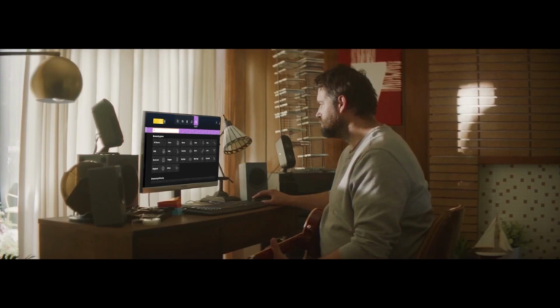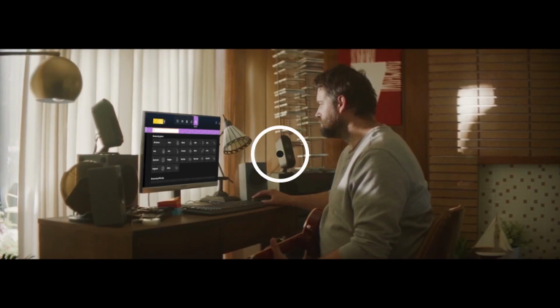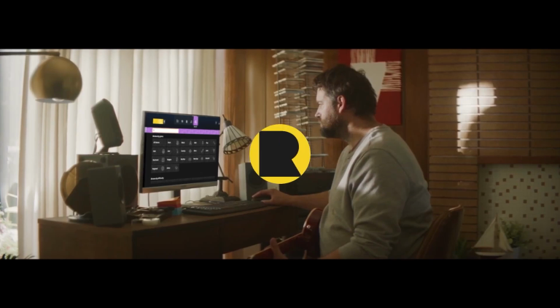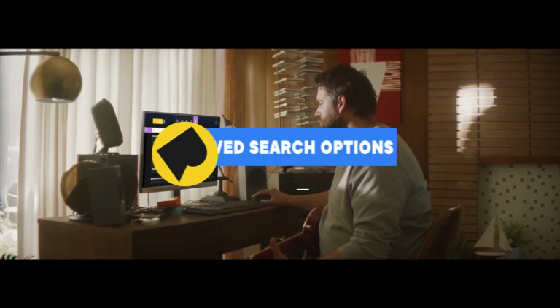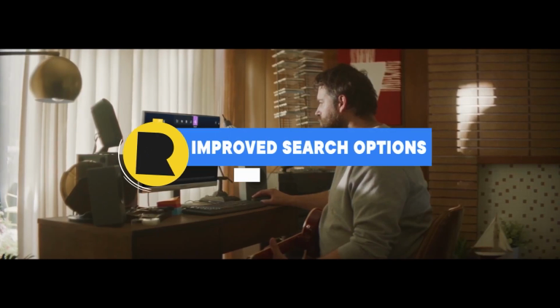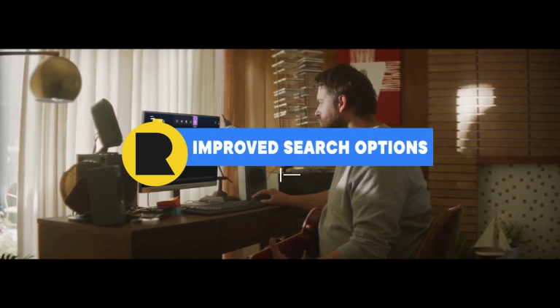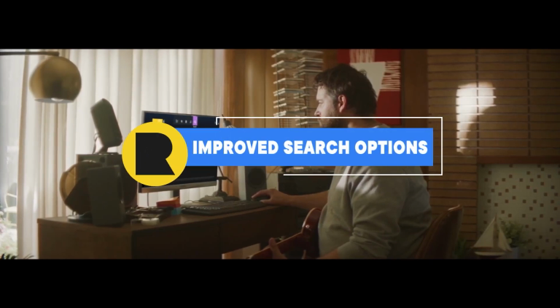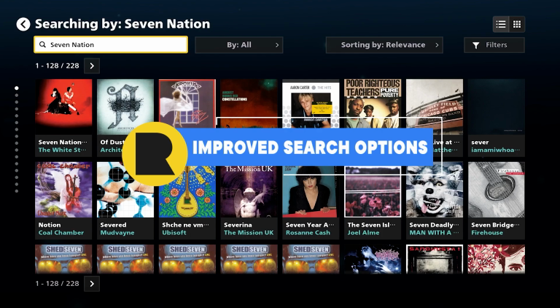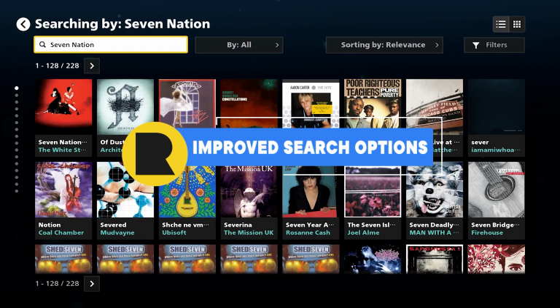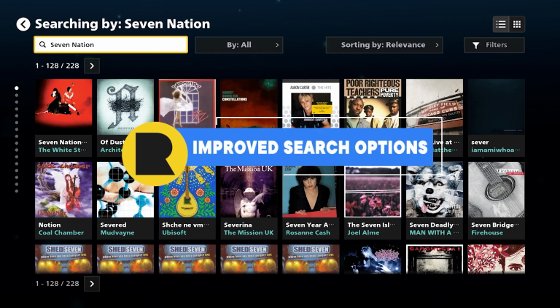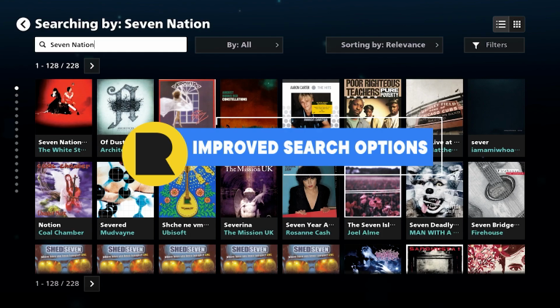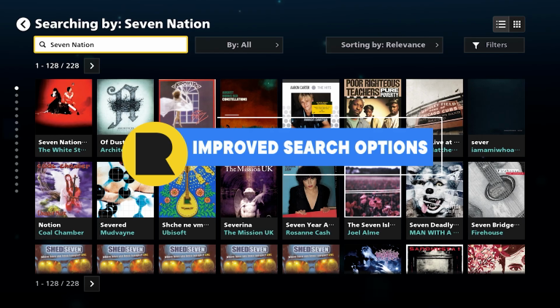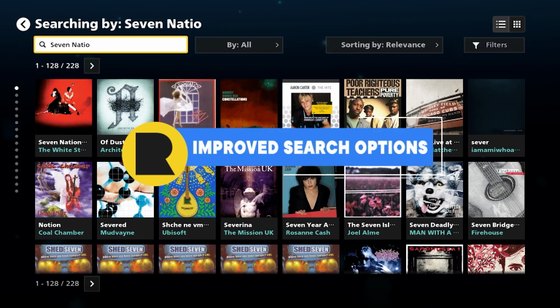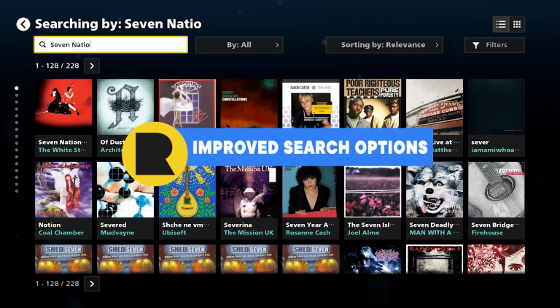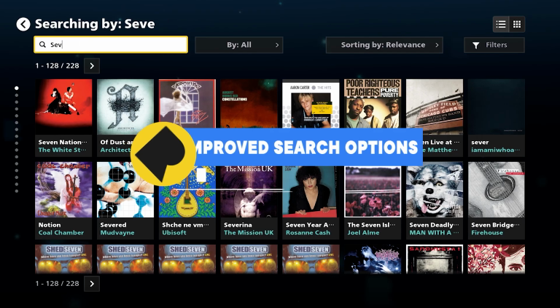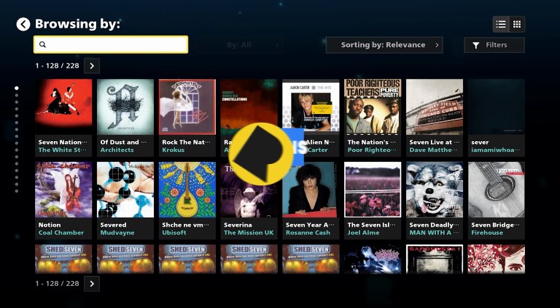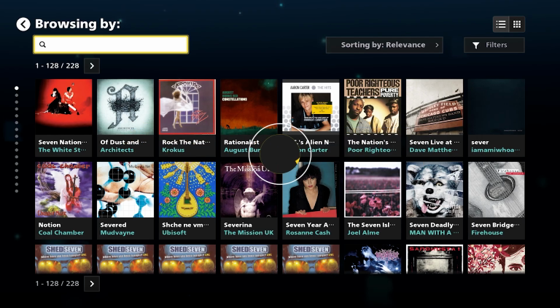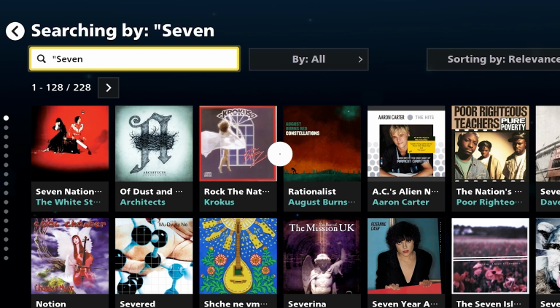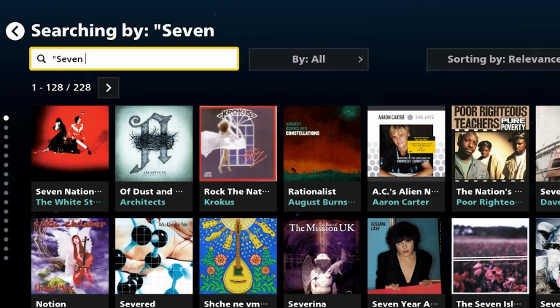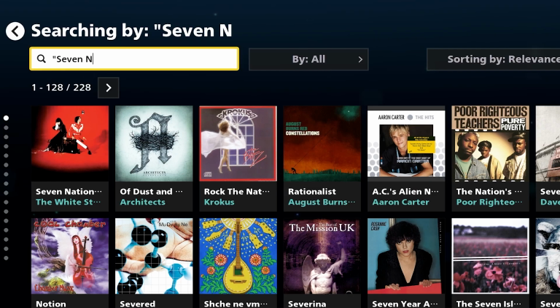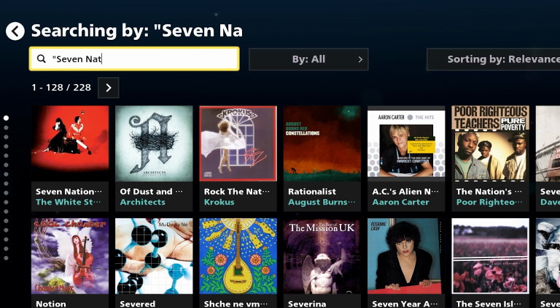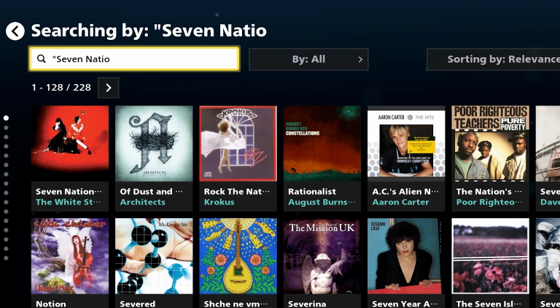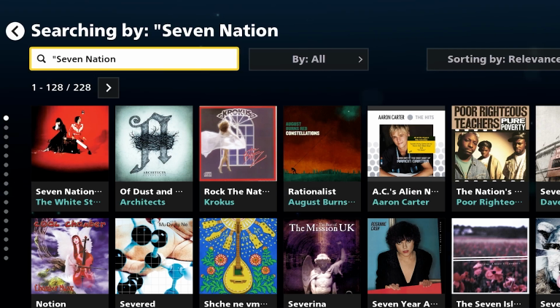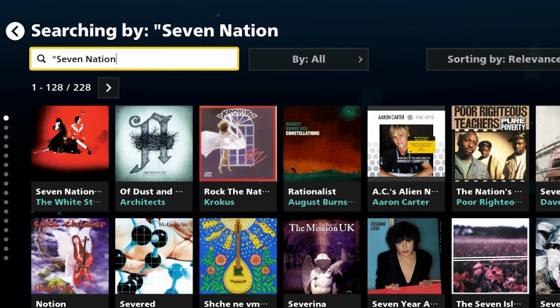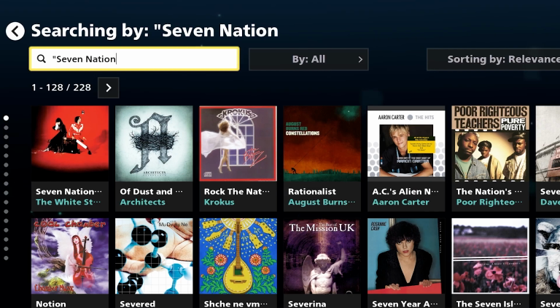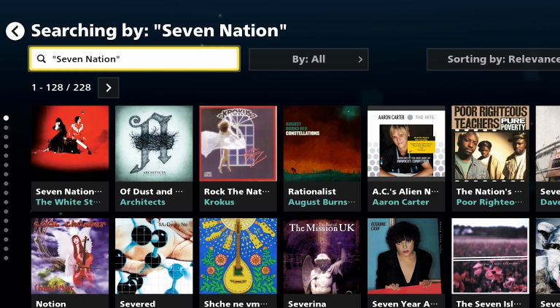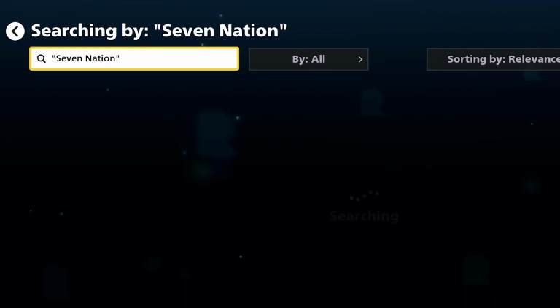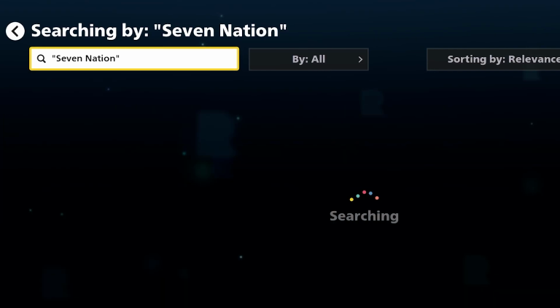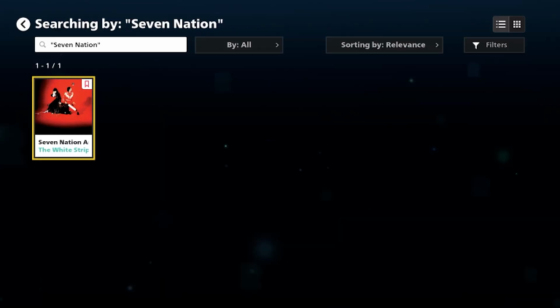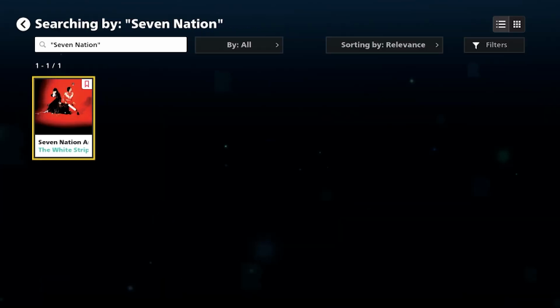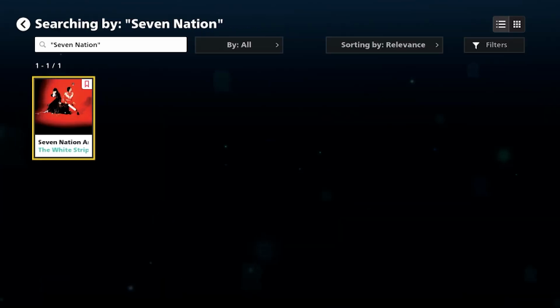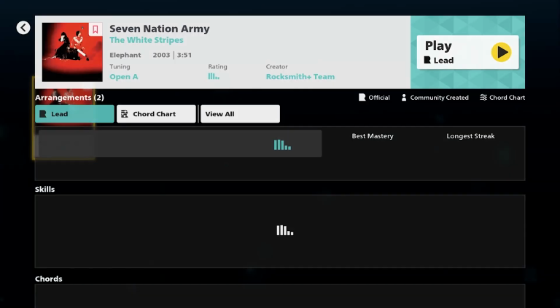Our search function is getting smarter. You can now use quotation marks to search specific phrases for more targeted results.